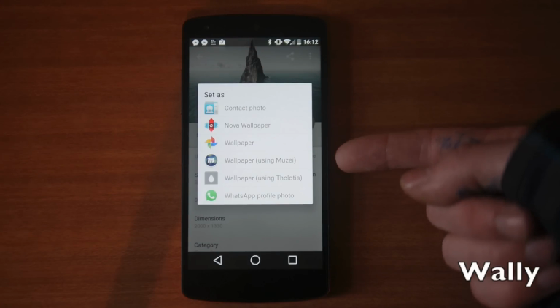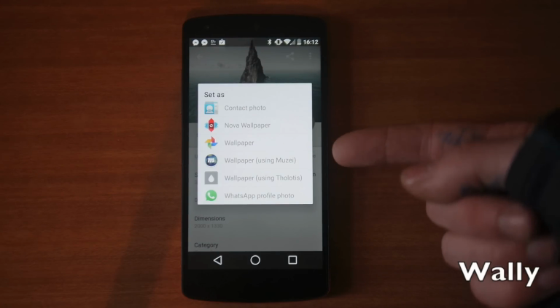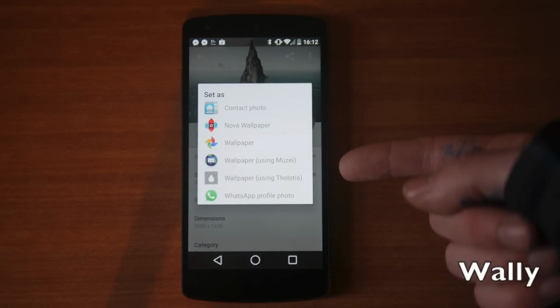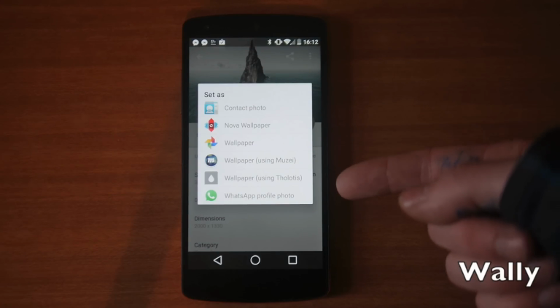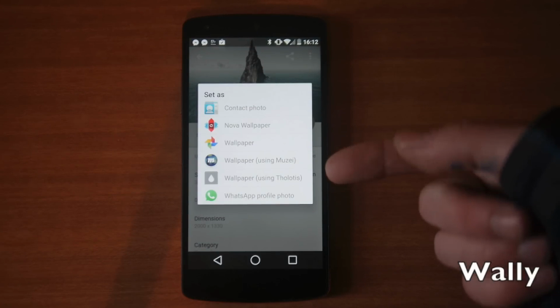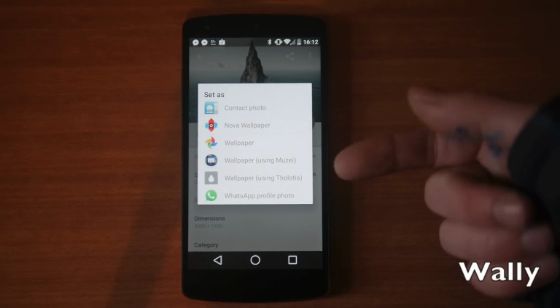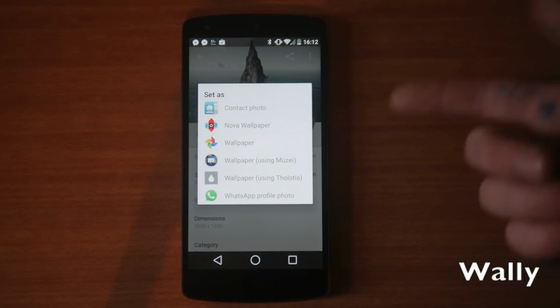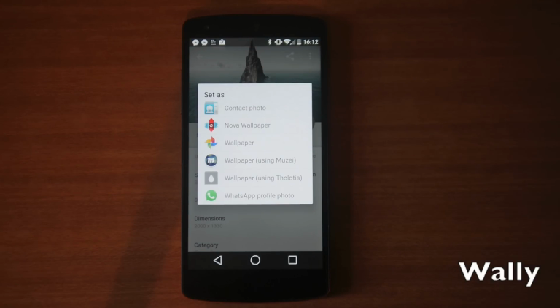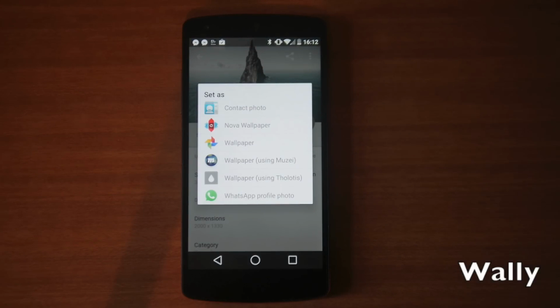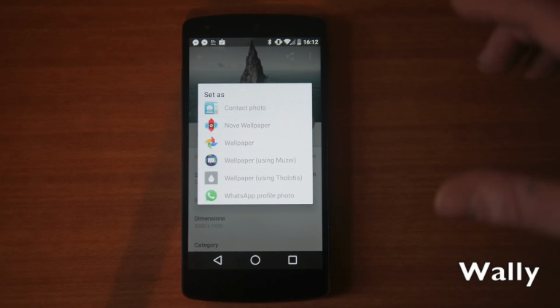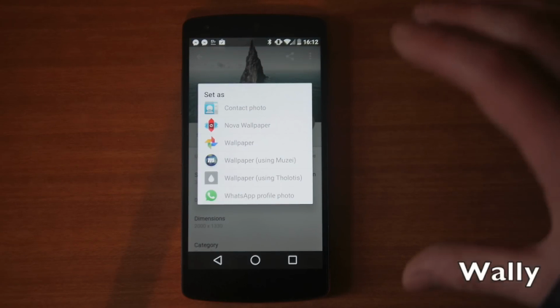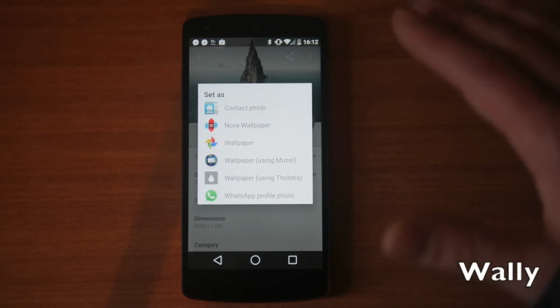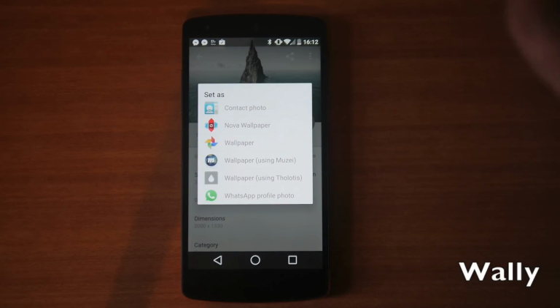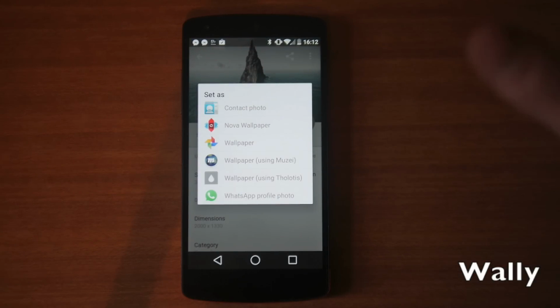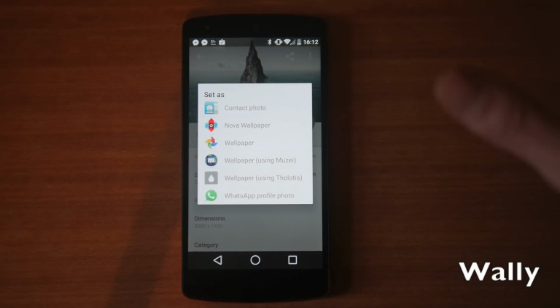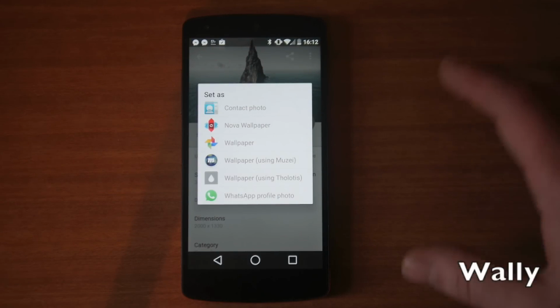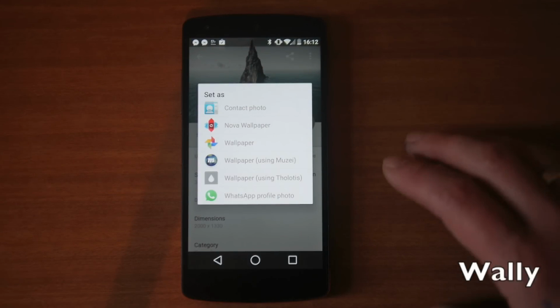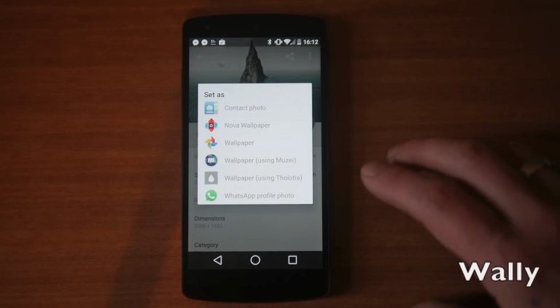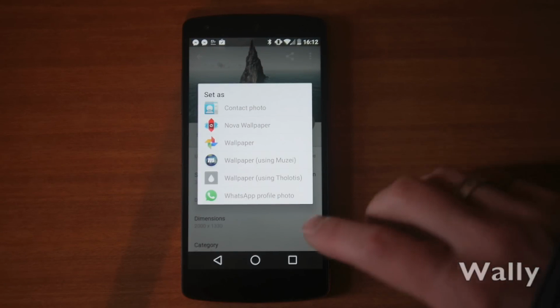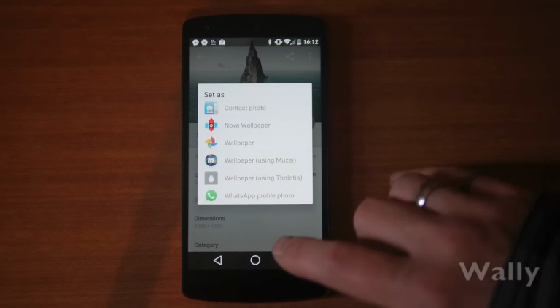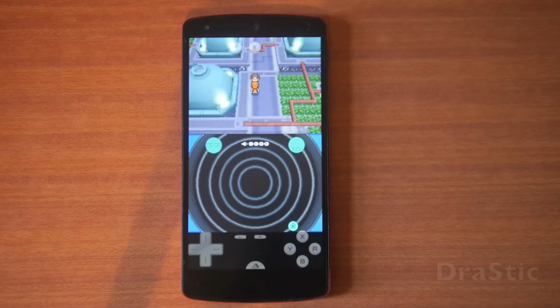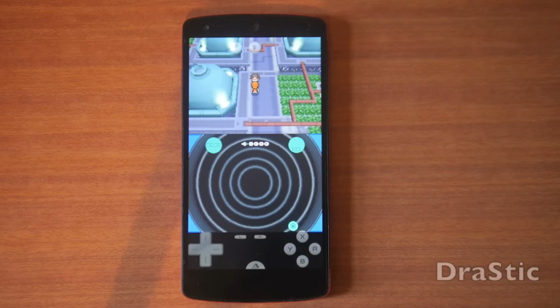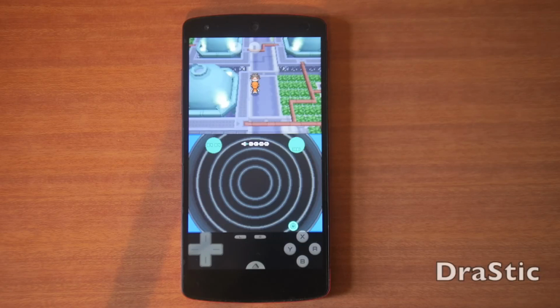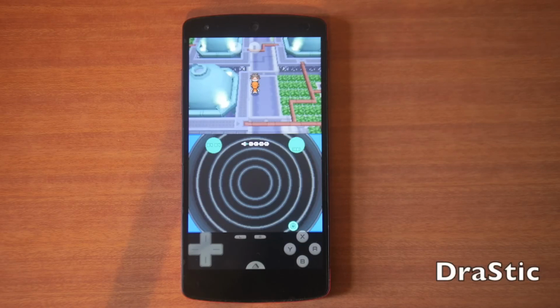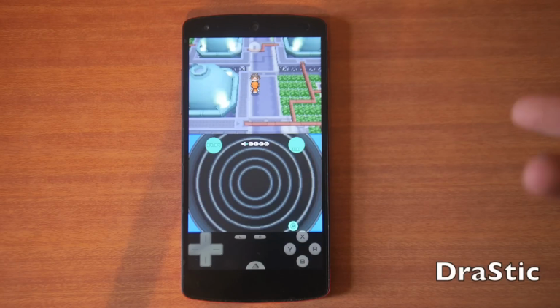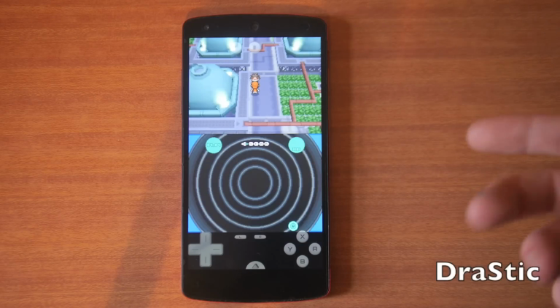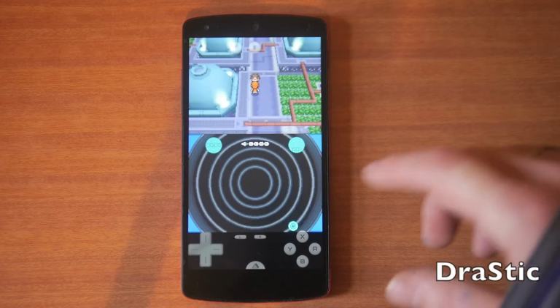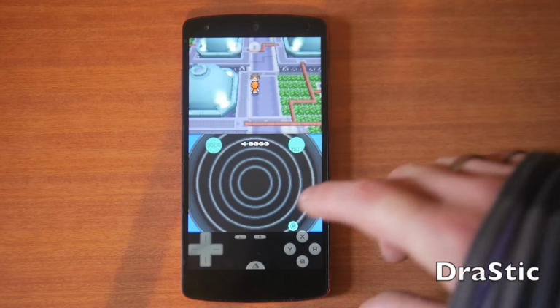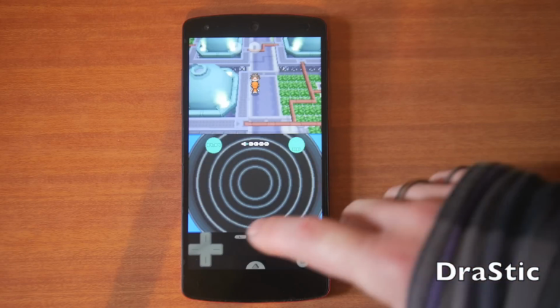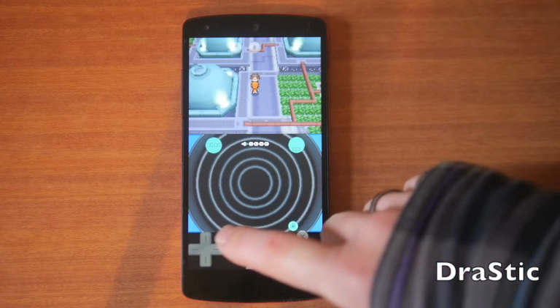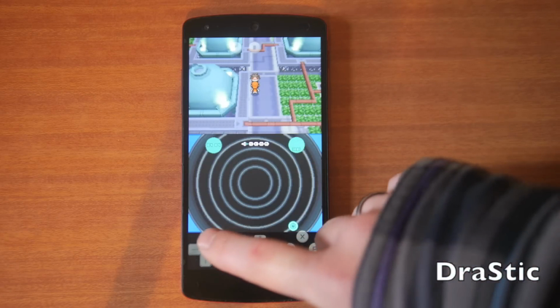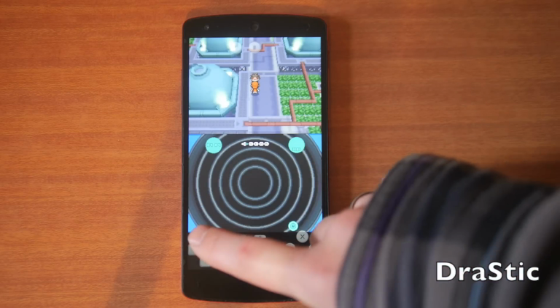You can also hit here to see it full screen. If you go into the set-as option, it's quite nice — you can set it using a bunch of different applications. I tend to always set it through Muzei or Themer because they give that really nice blur effect.